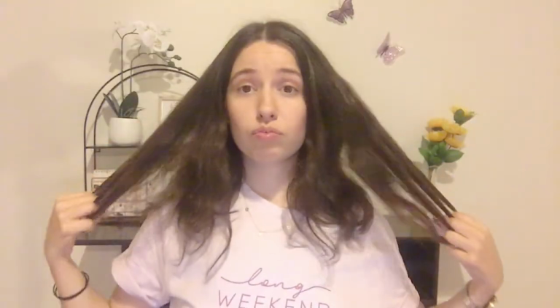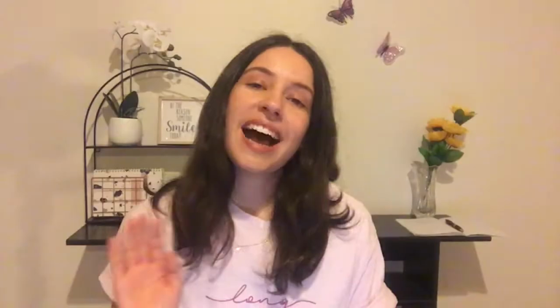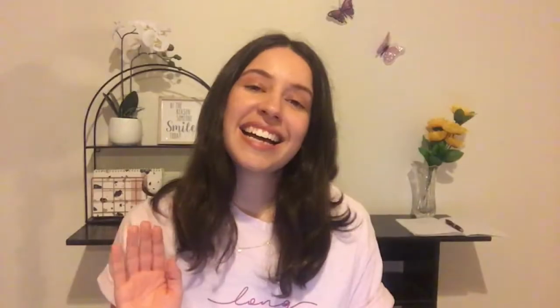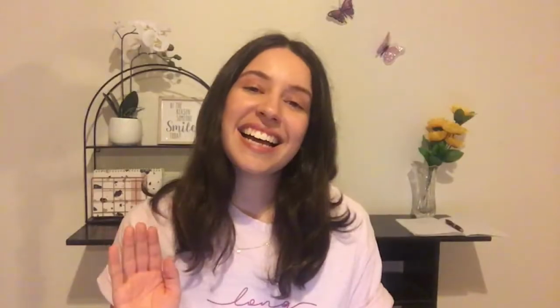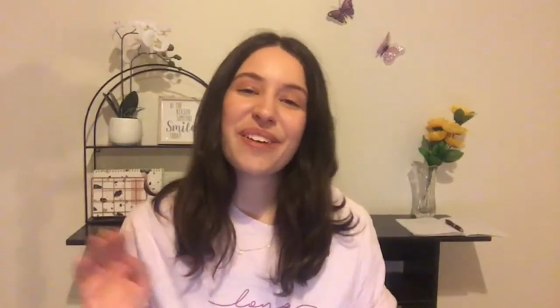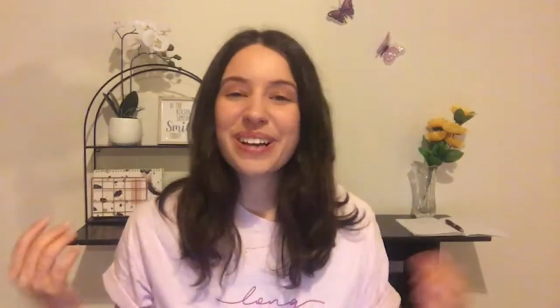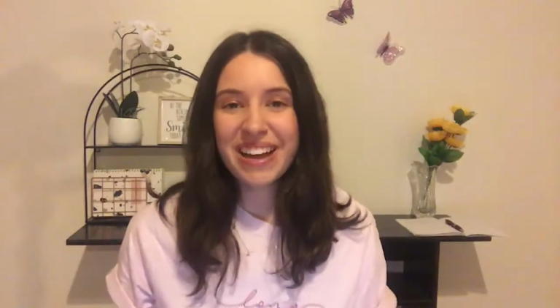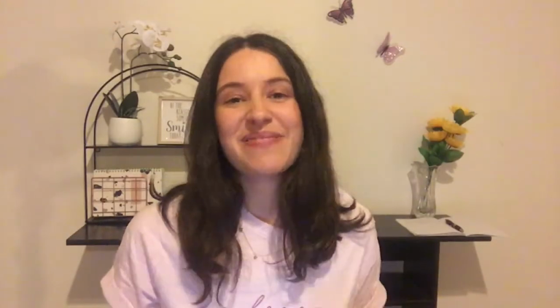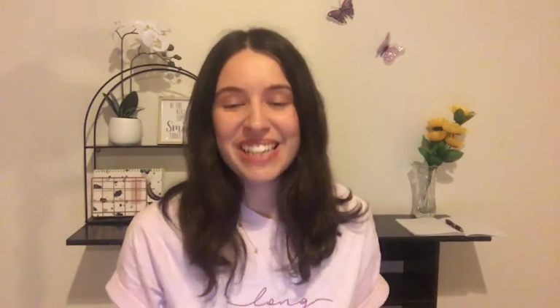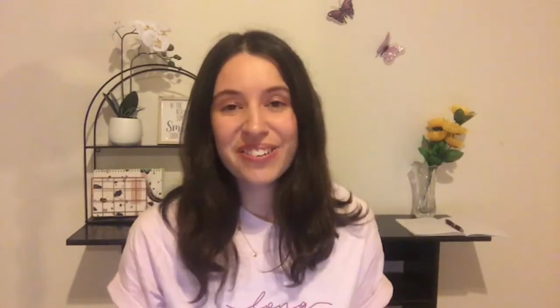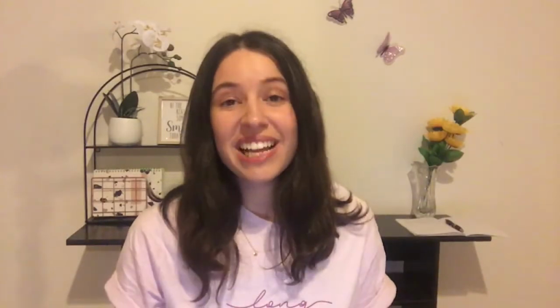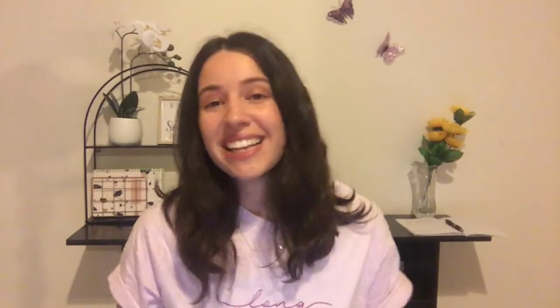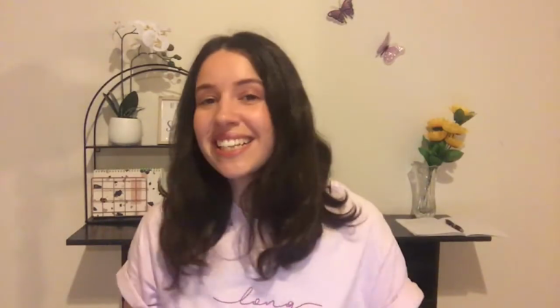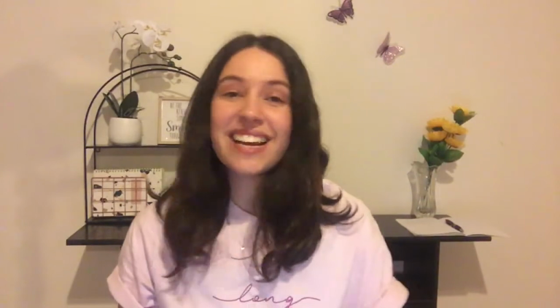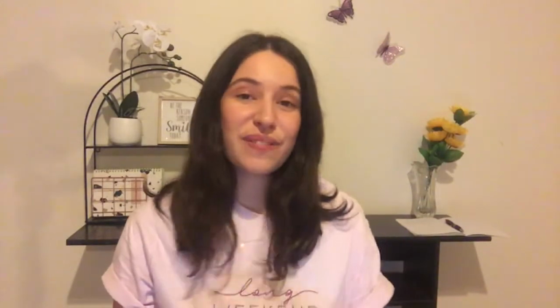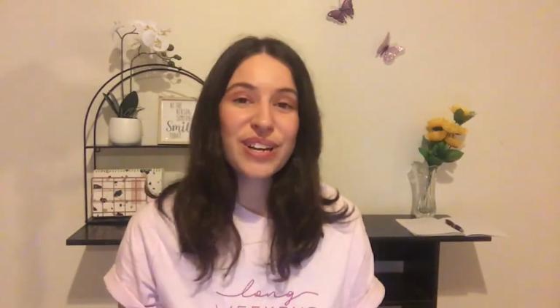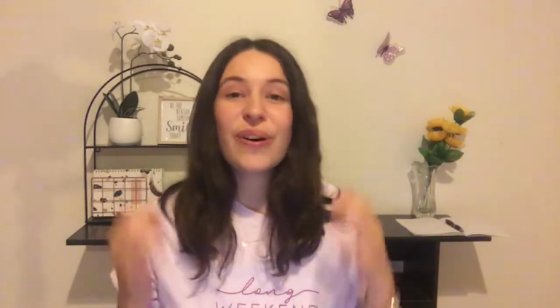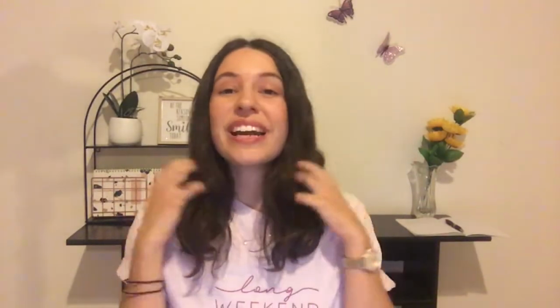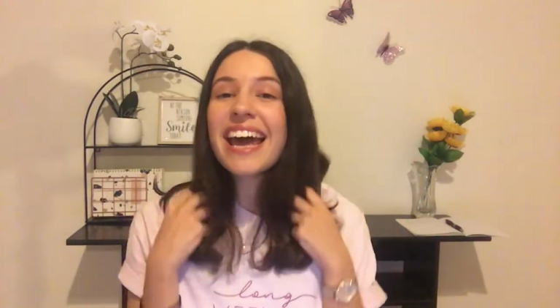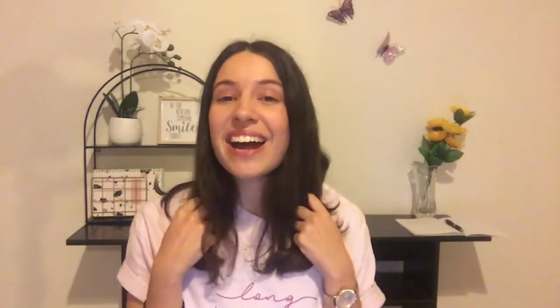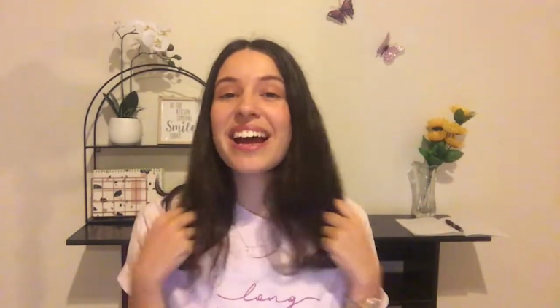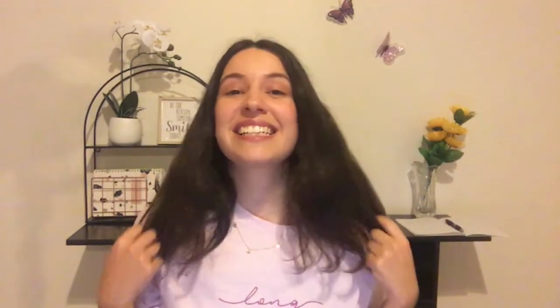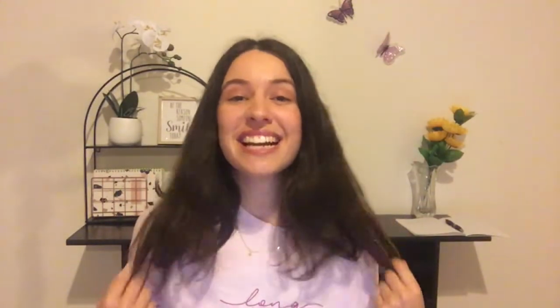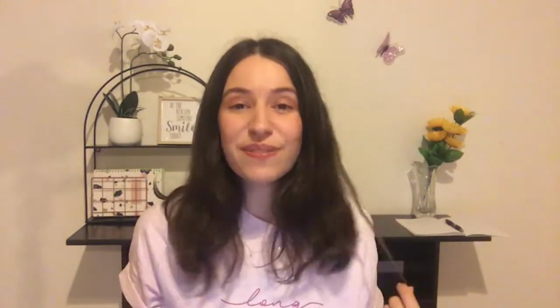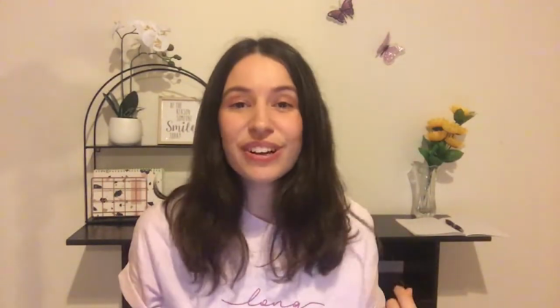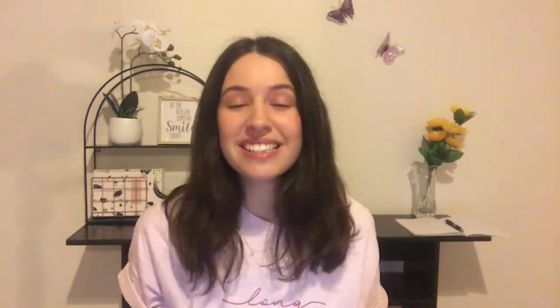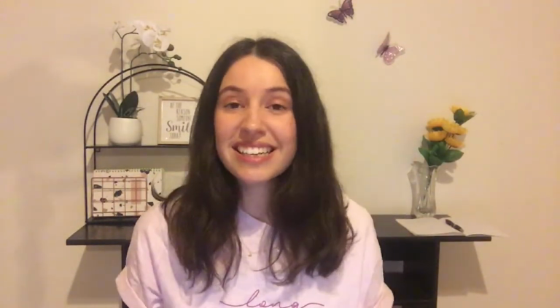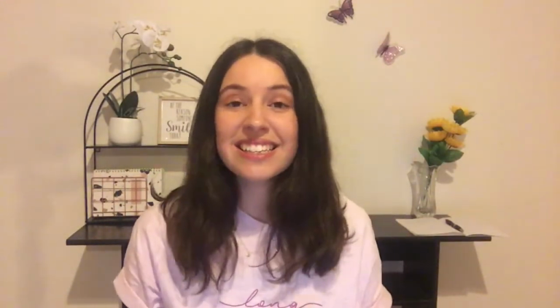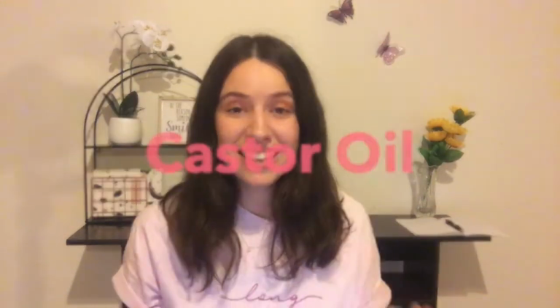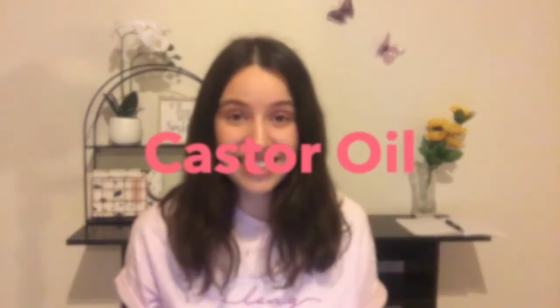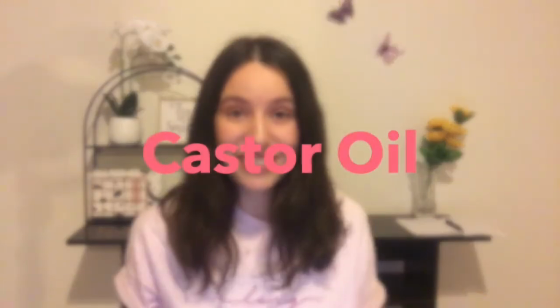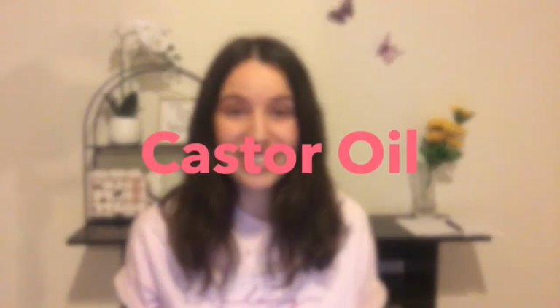Hi guys, welcome back to my channel. This is another video on hair and today's focus is castor oil.